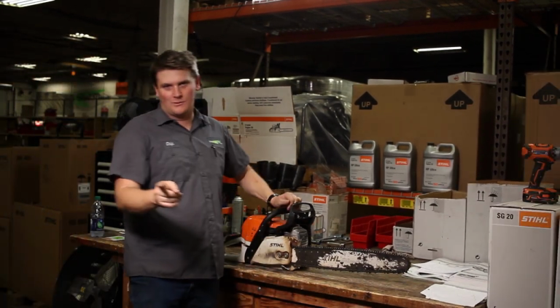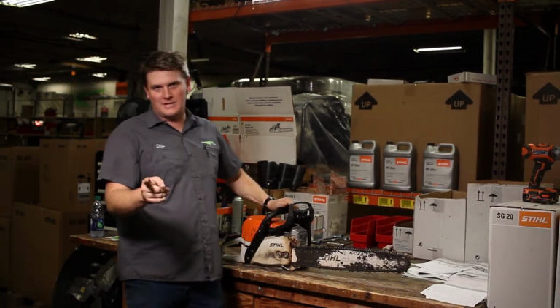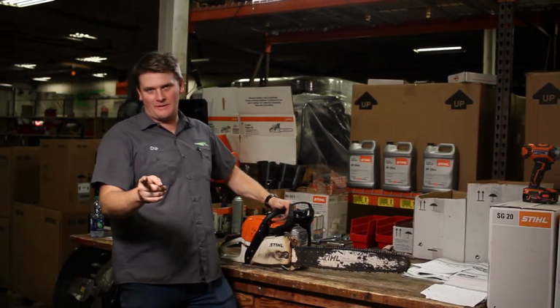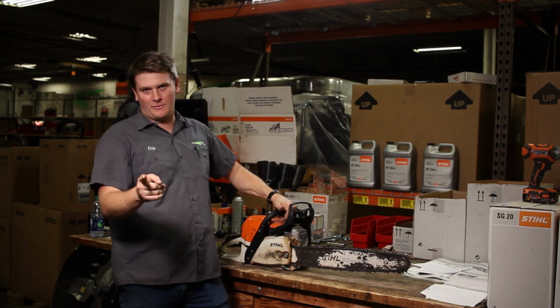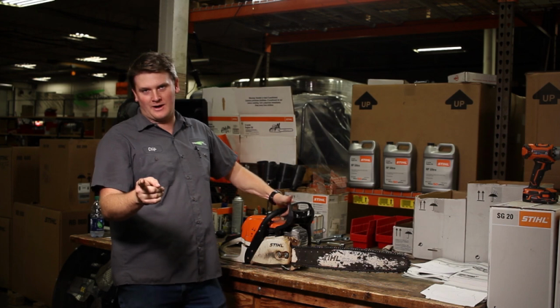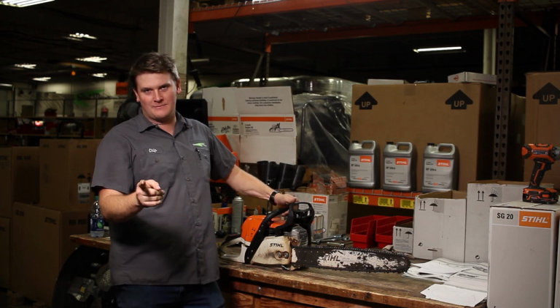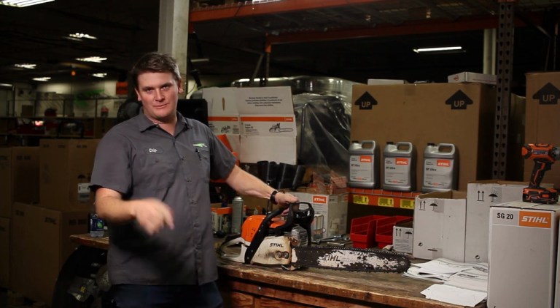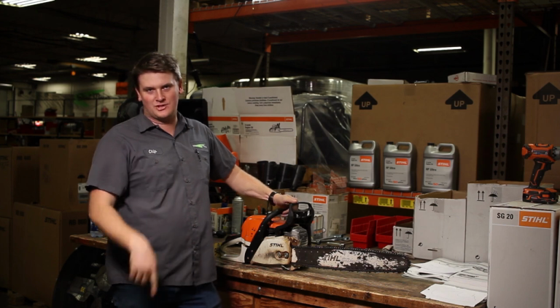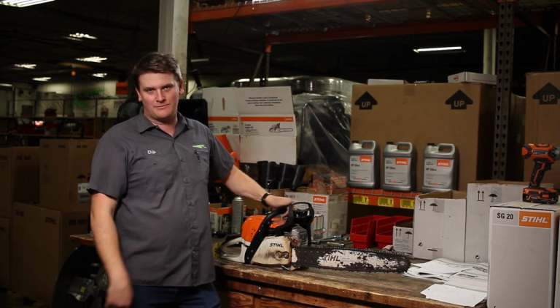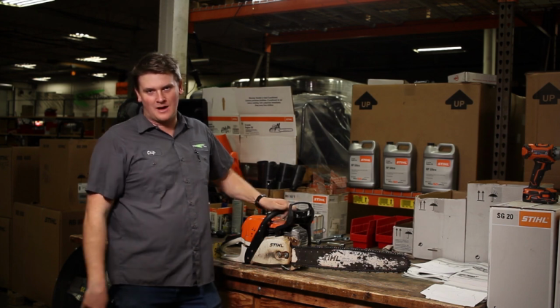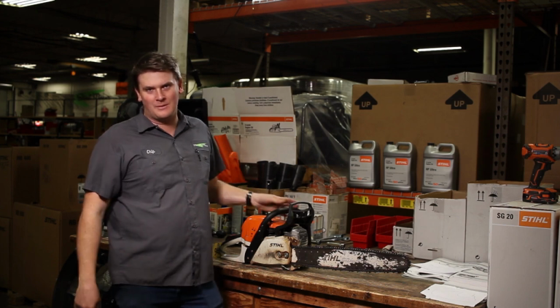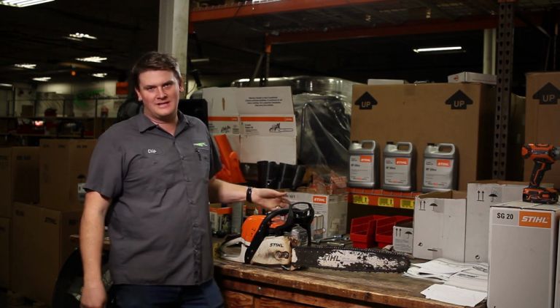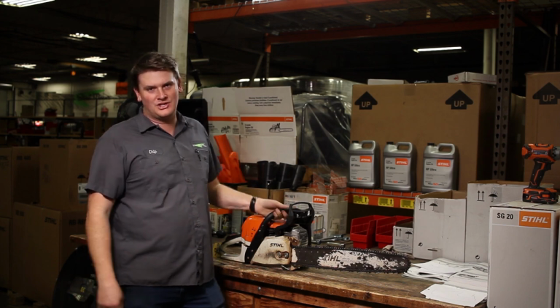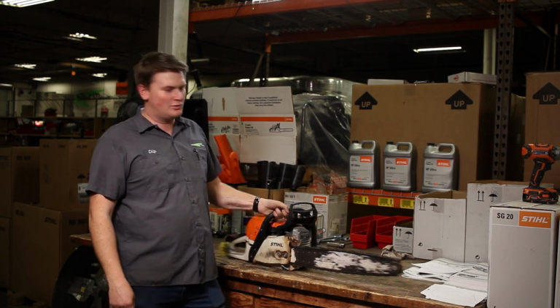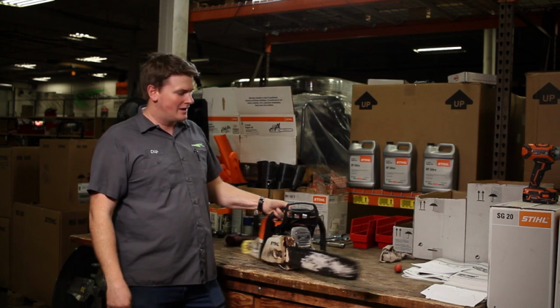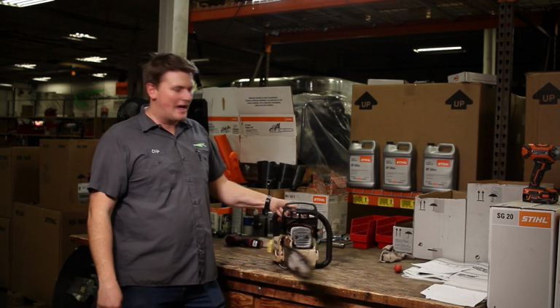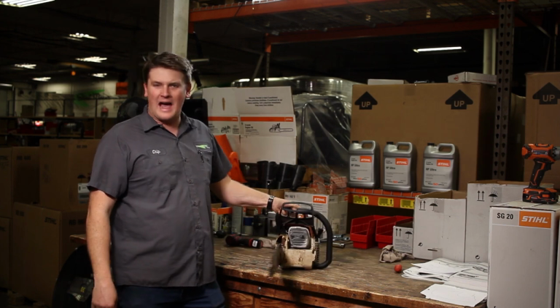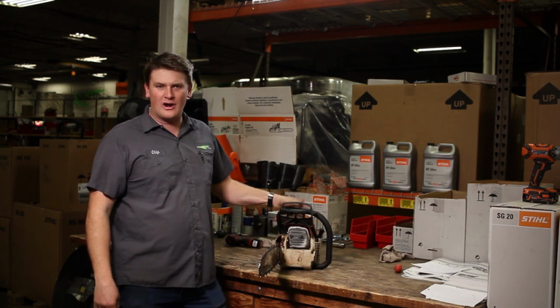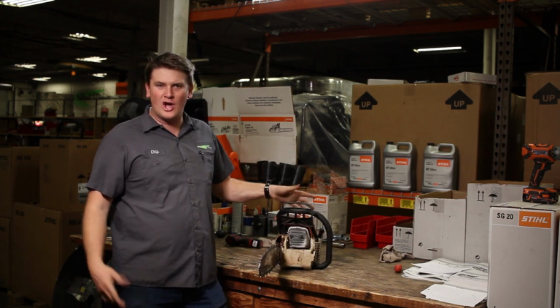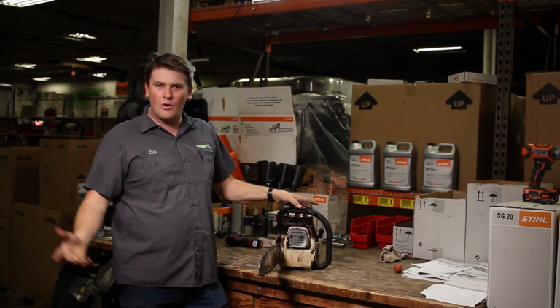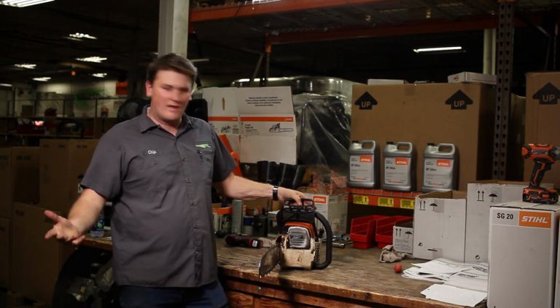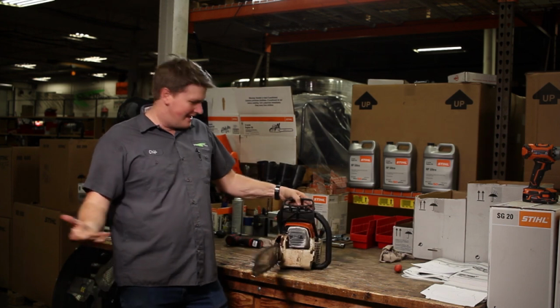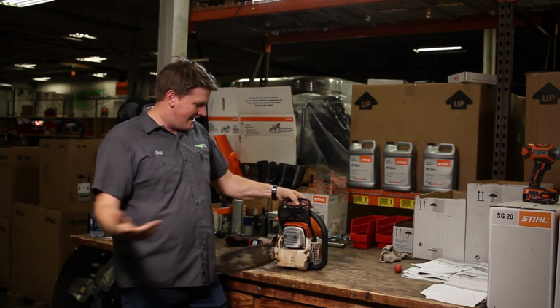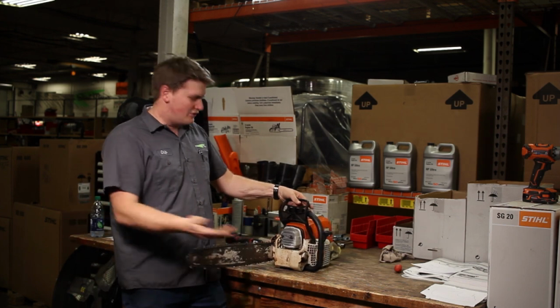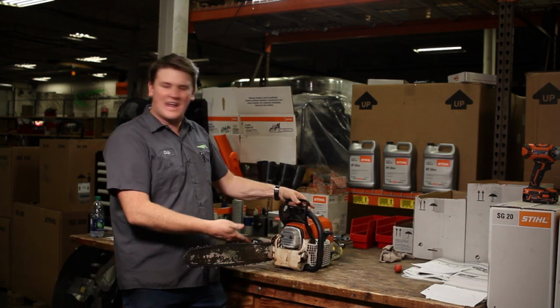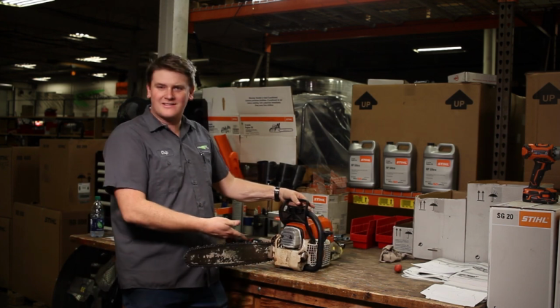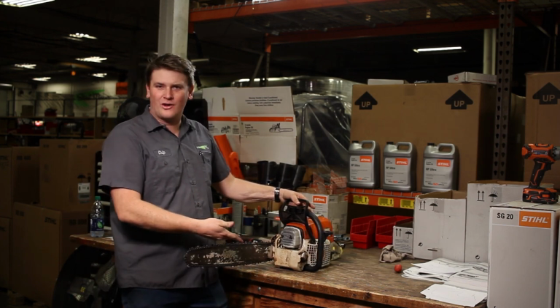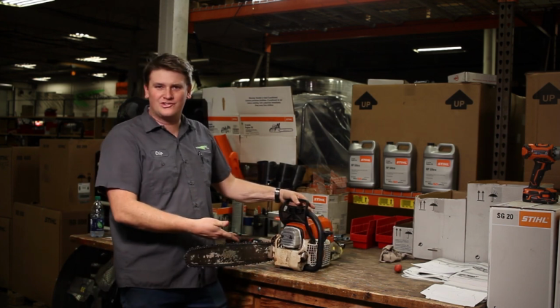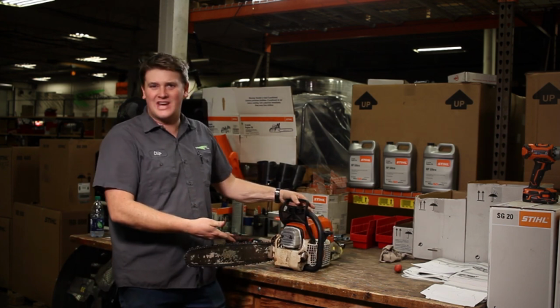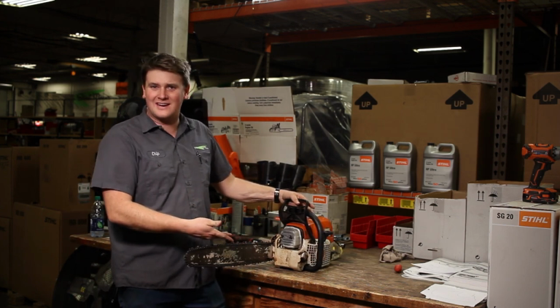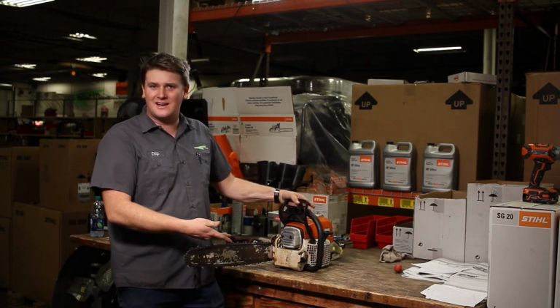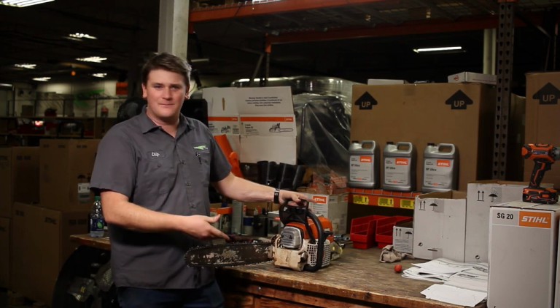What's up everybody? My name is Chip. I'm going to teach you how to know if your chainsaw is jacked up.